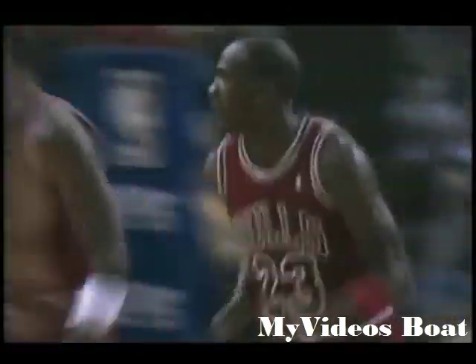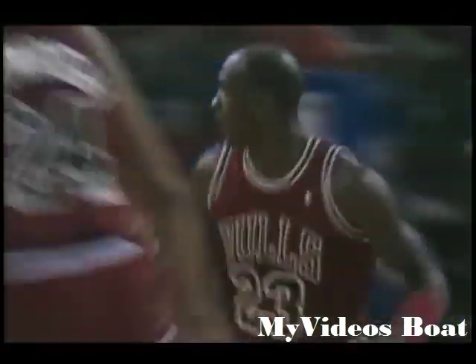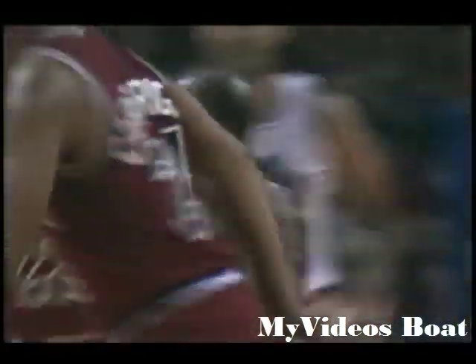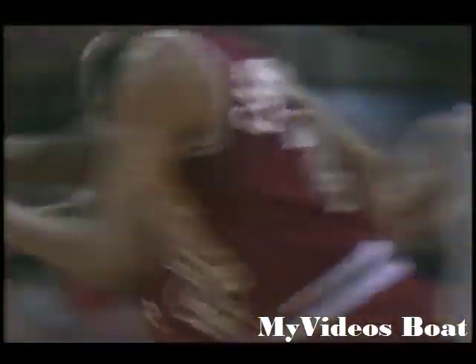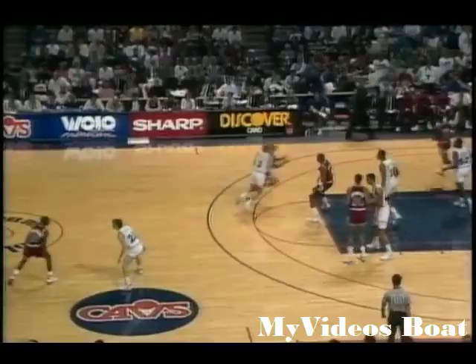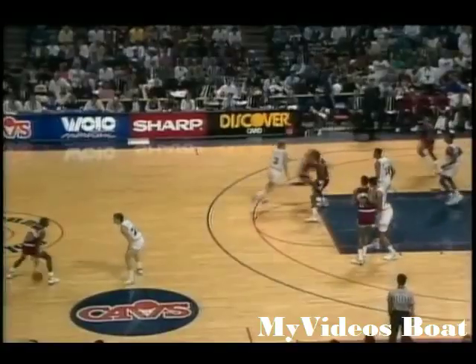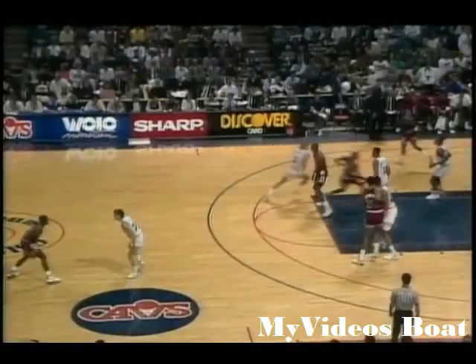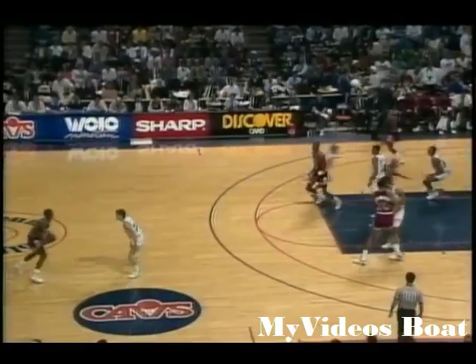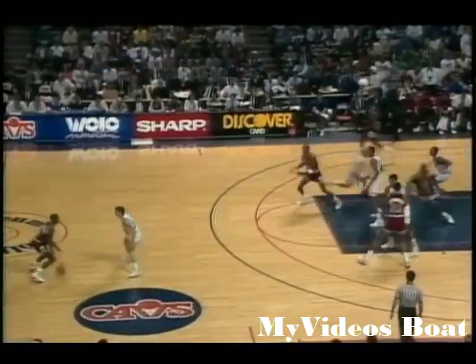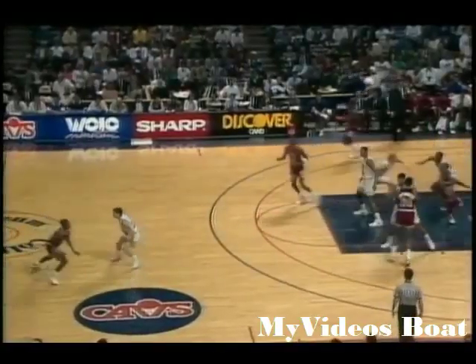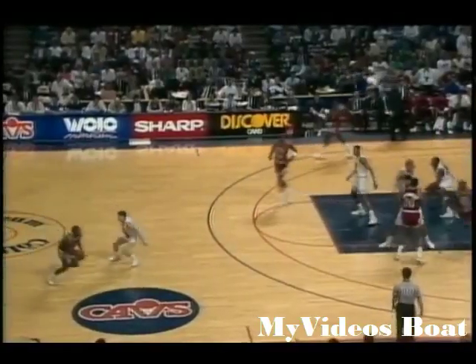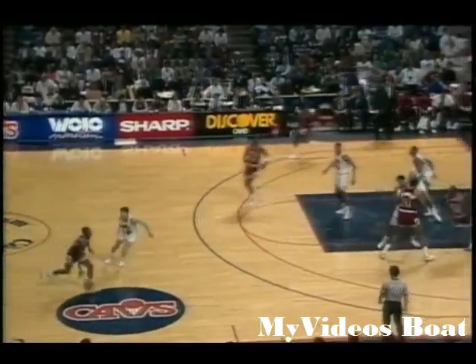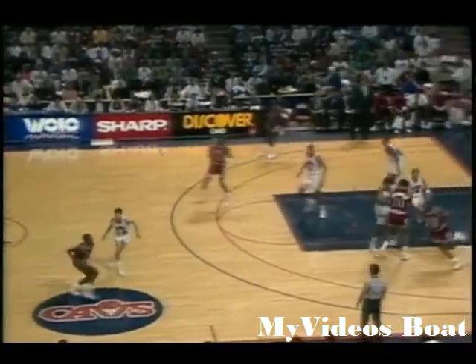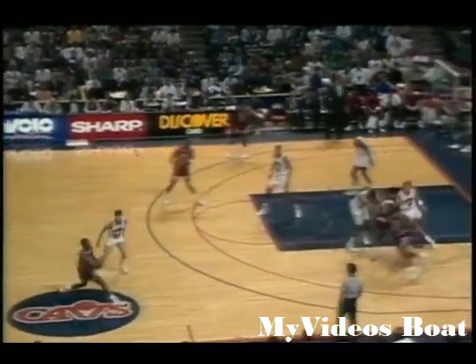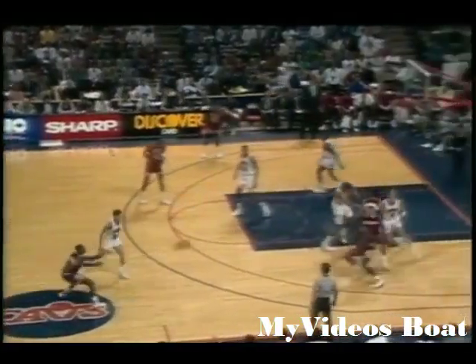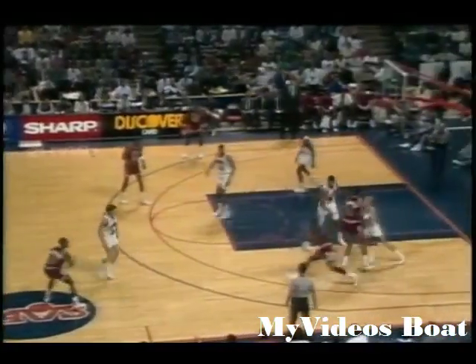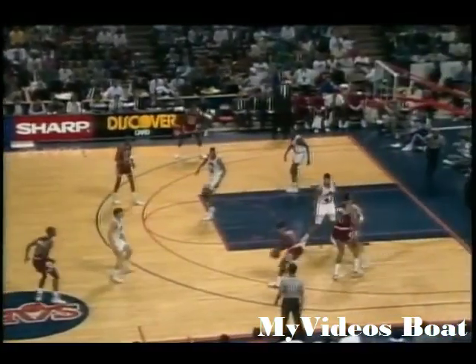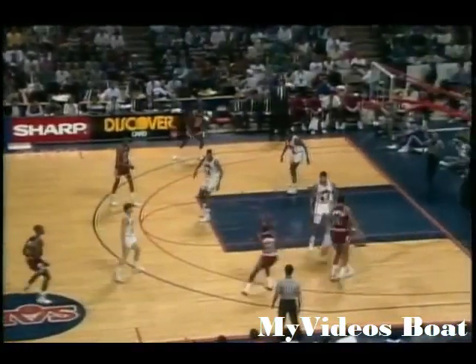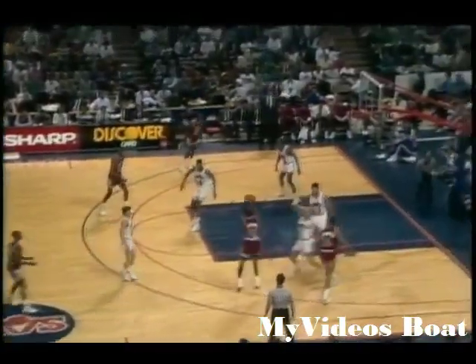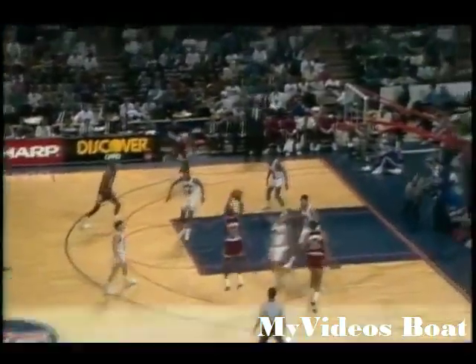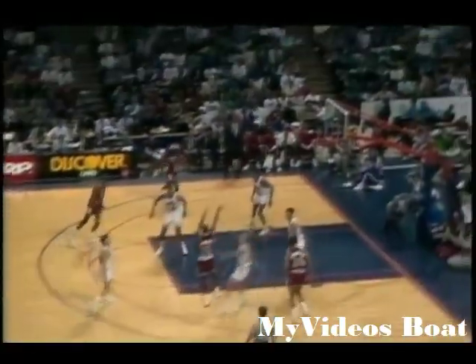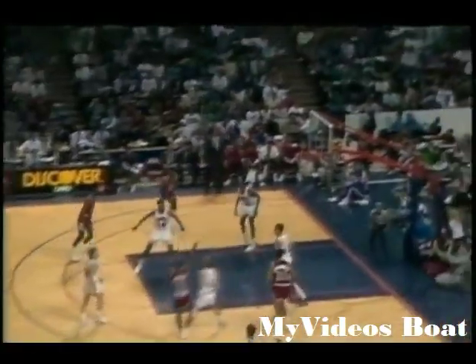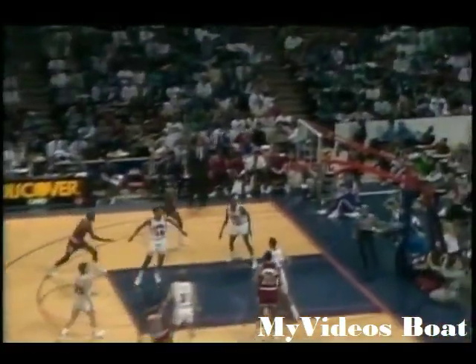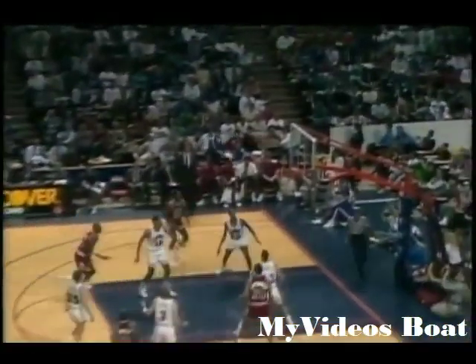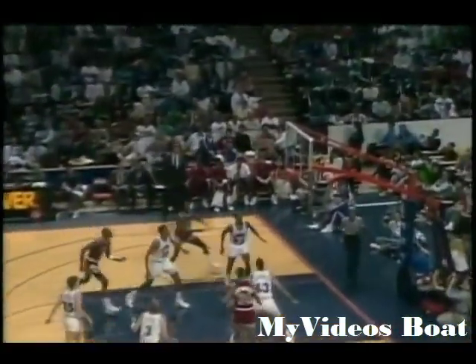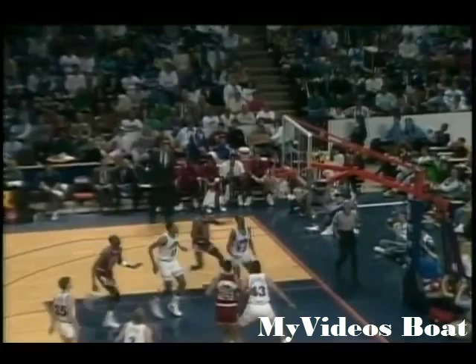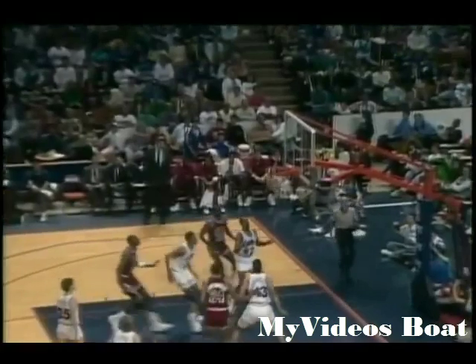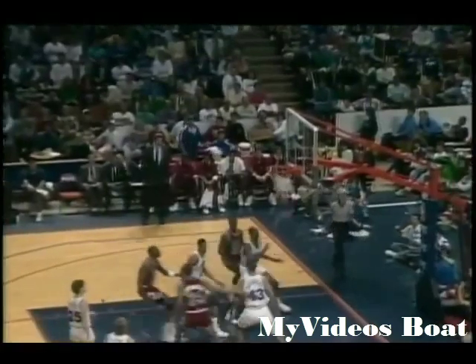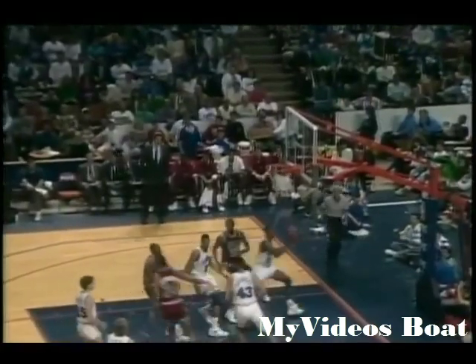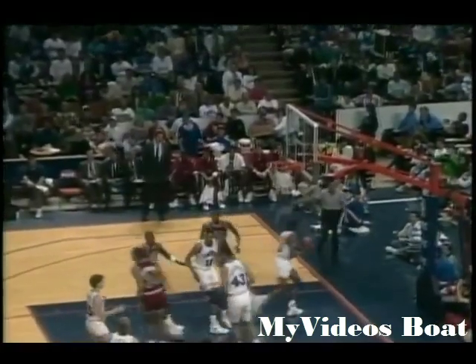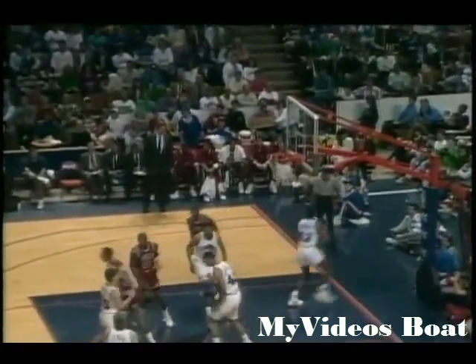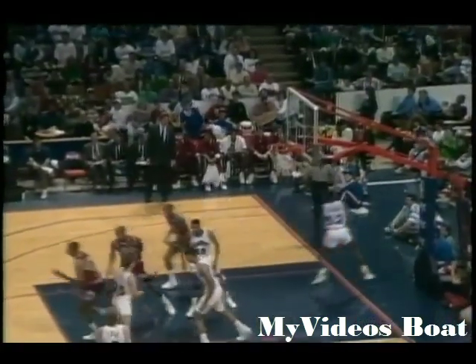Jordan singles B.J. Armstrong, right wing against Price, right side, Jordan's outside jumper — nothing.